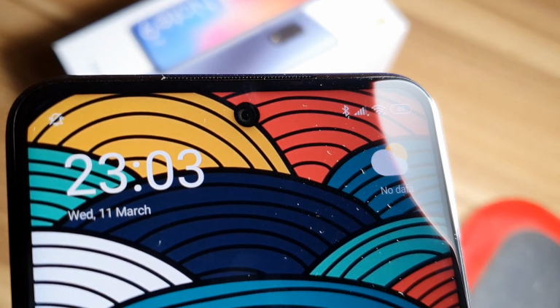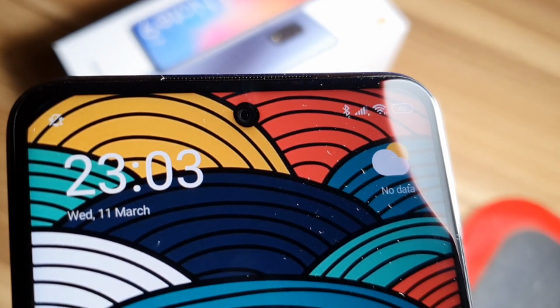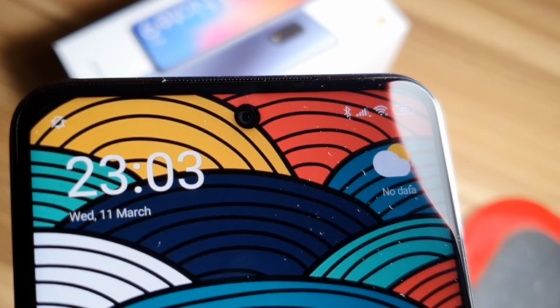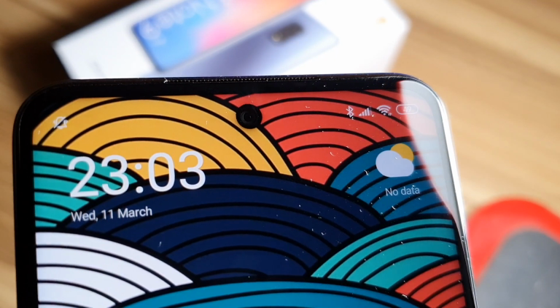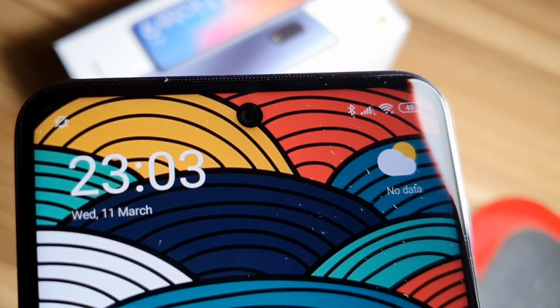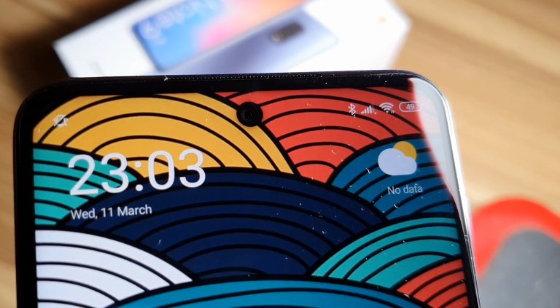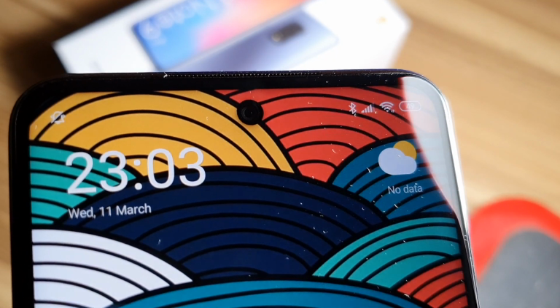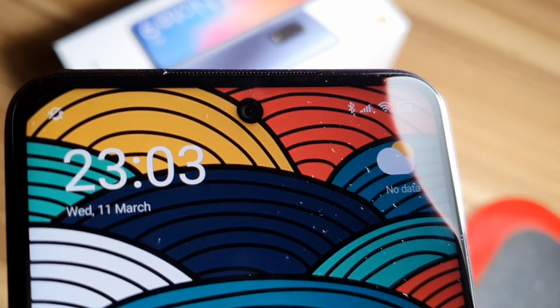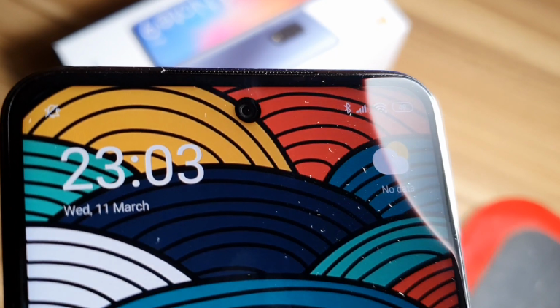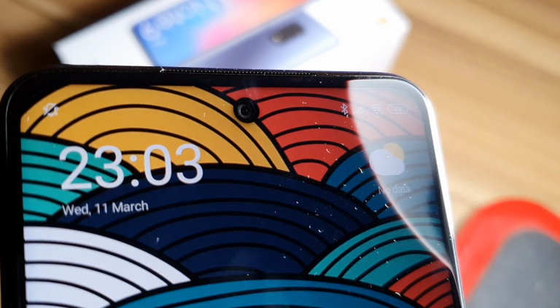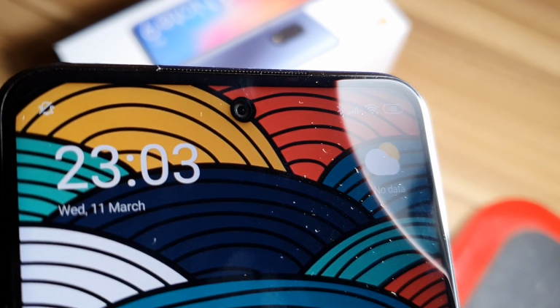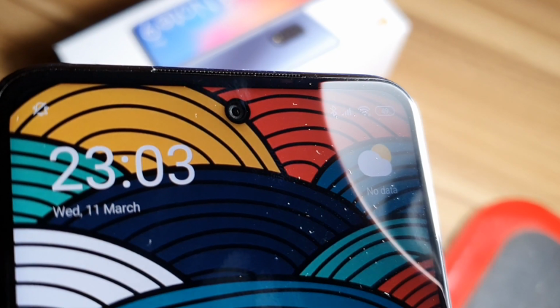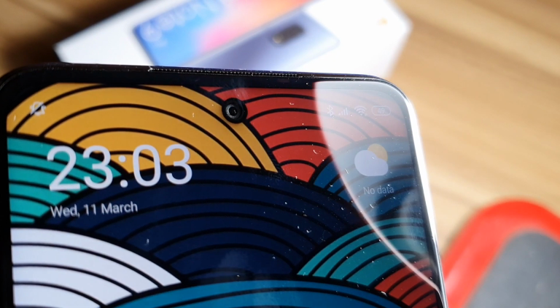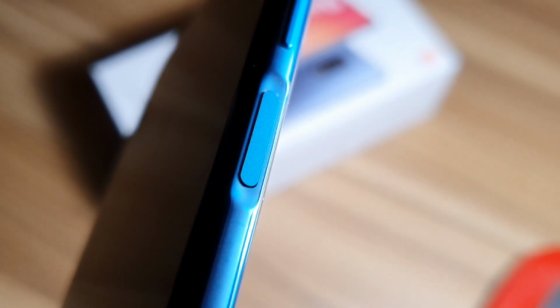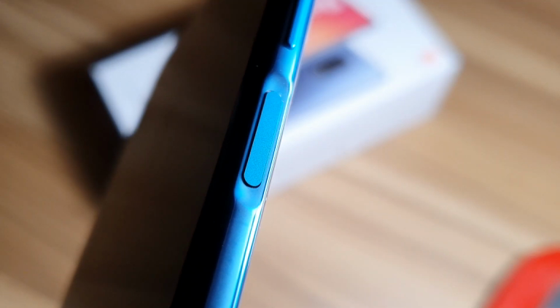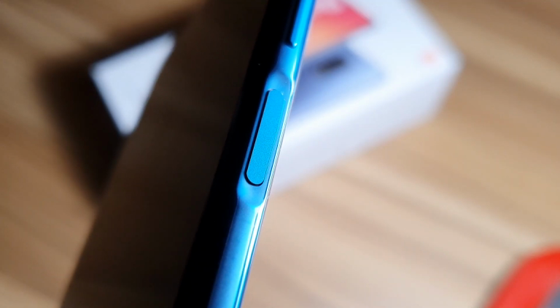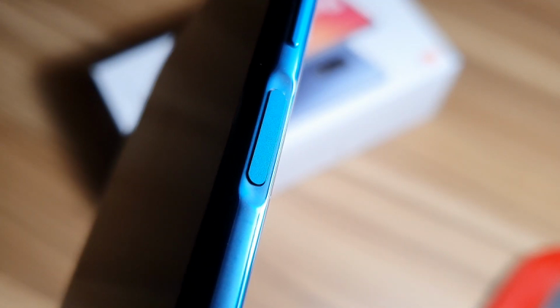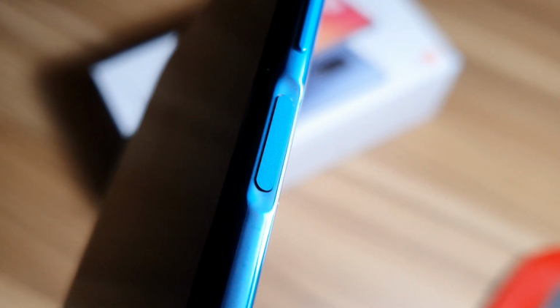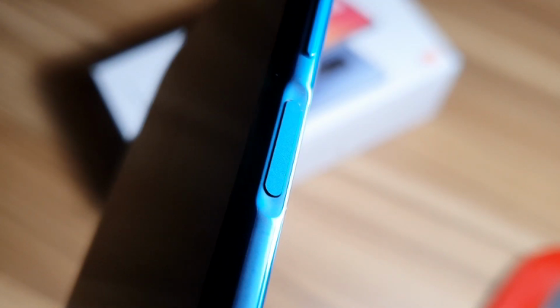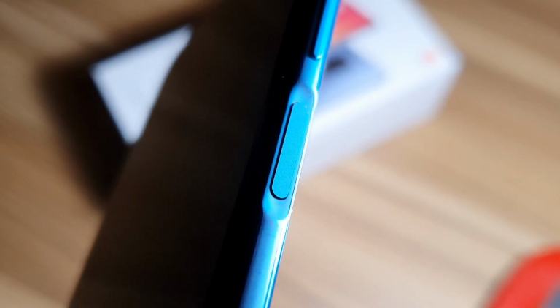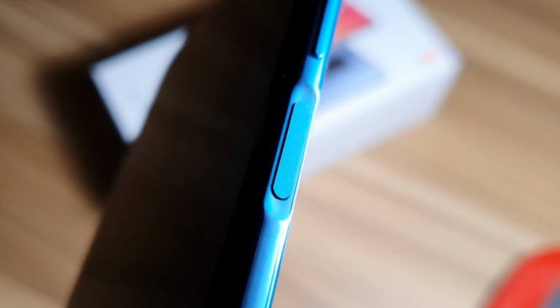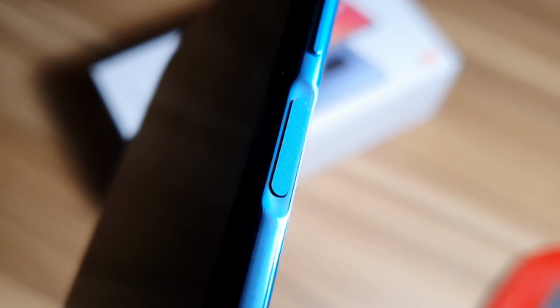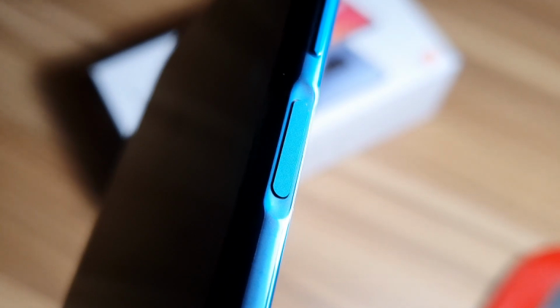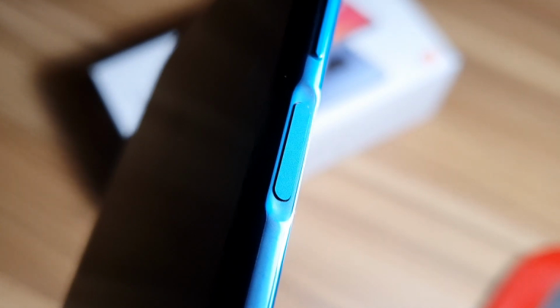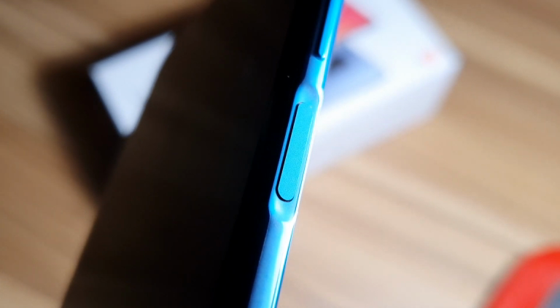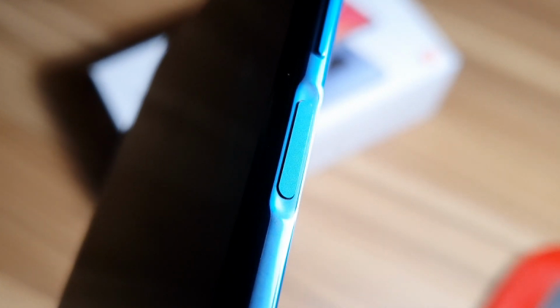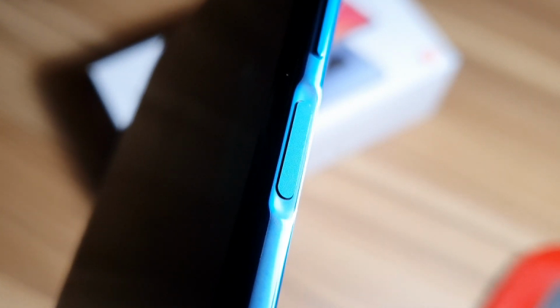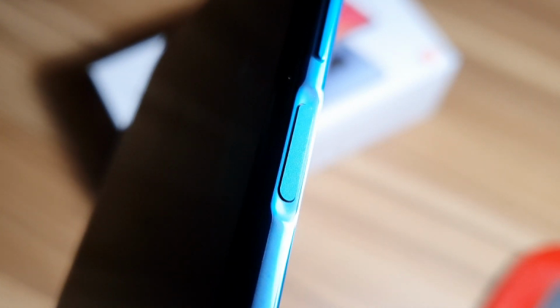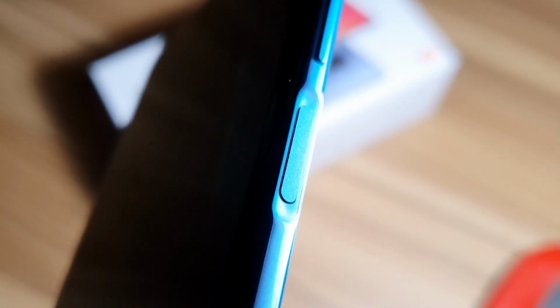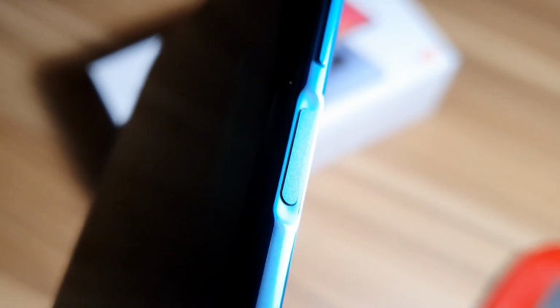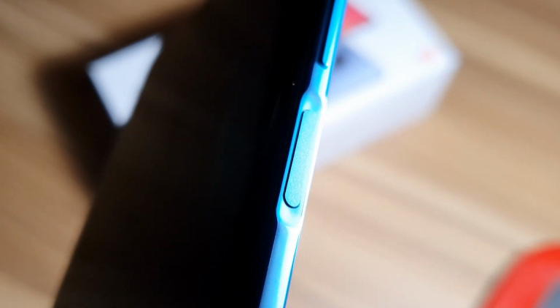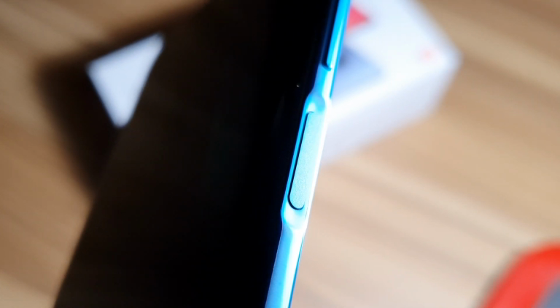This is a side-mounted fingerprint scanner which feels nice and snappy and is also very accurate, provided you place your finger exactly onto the scanner.